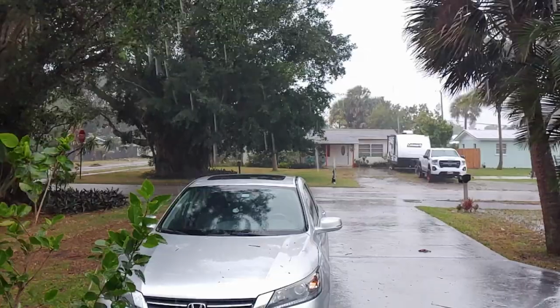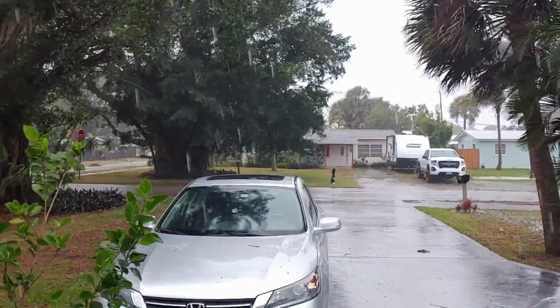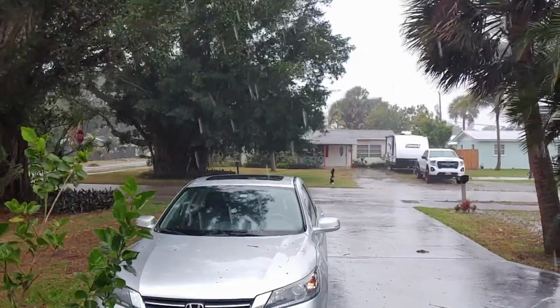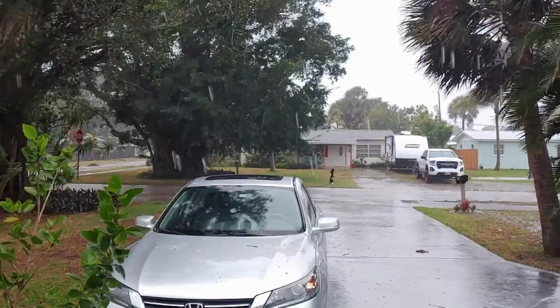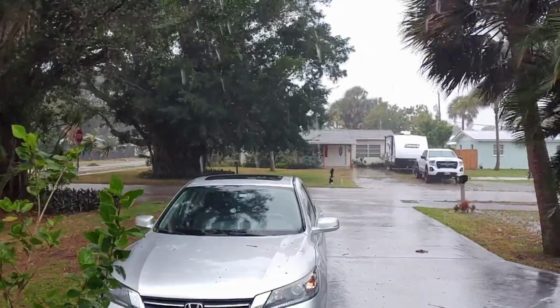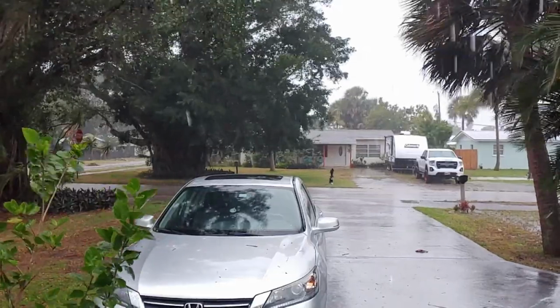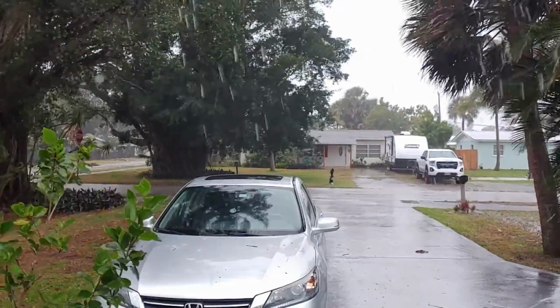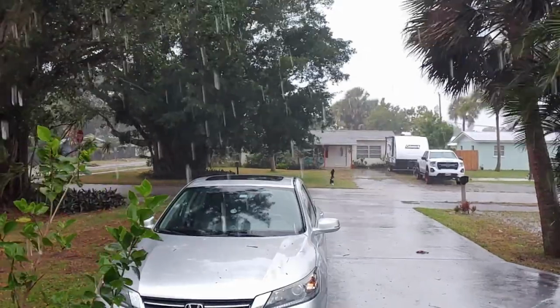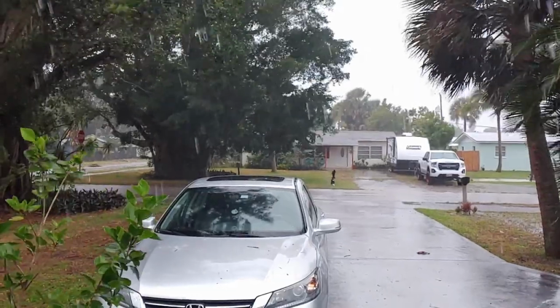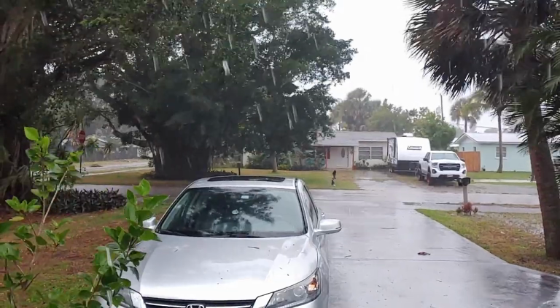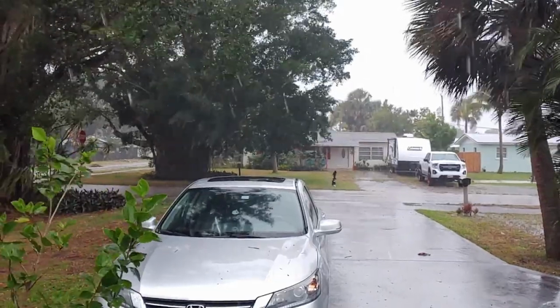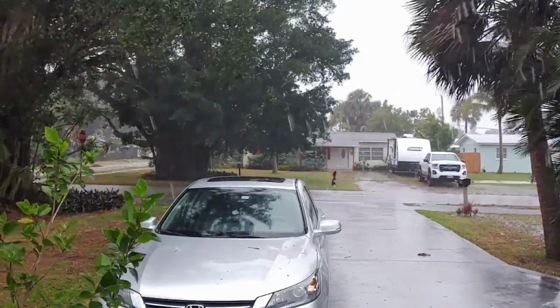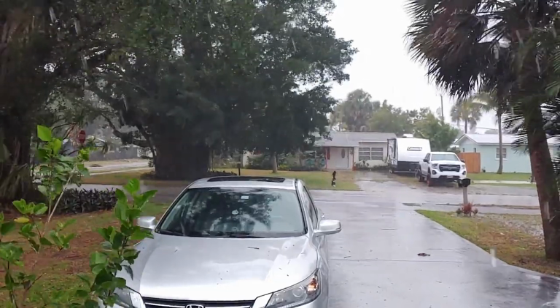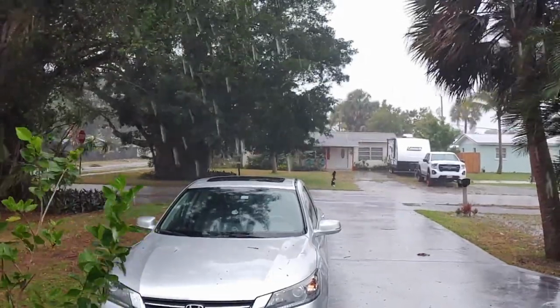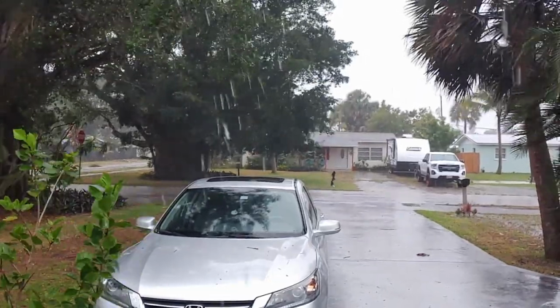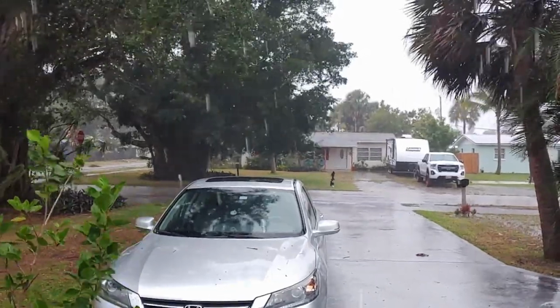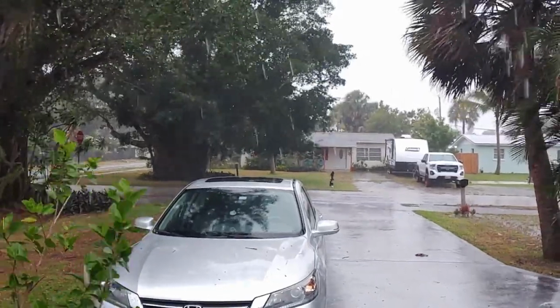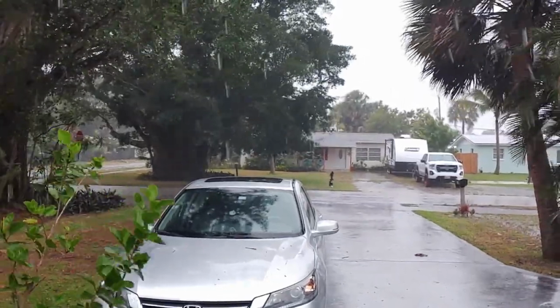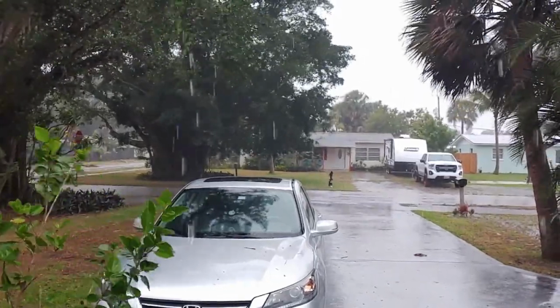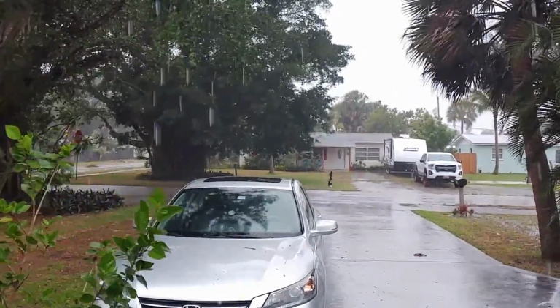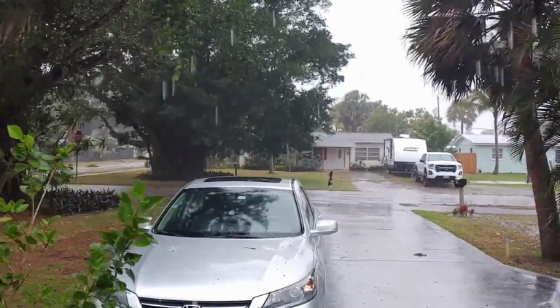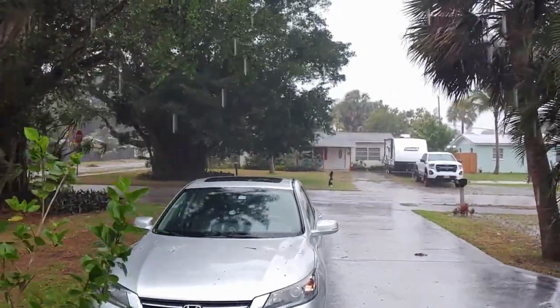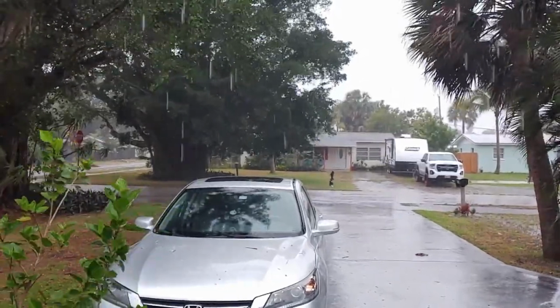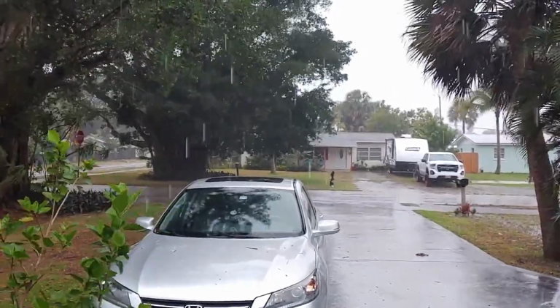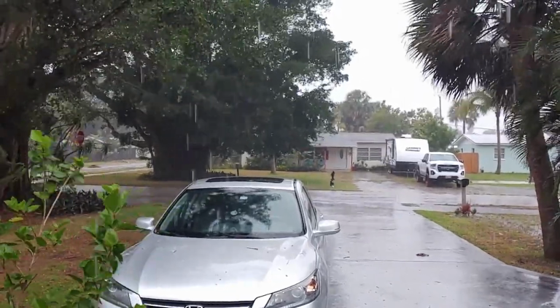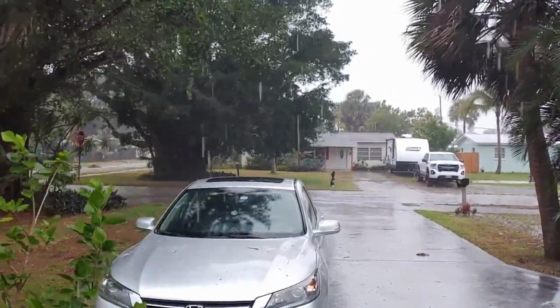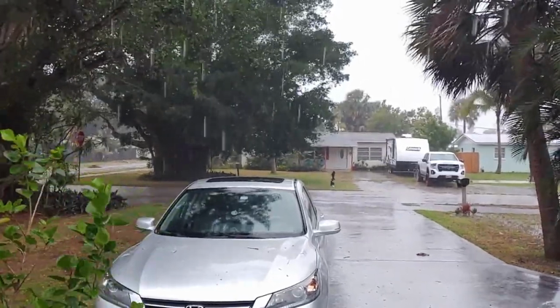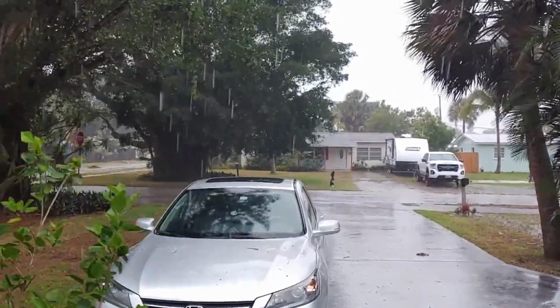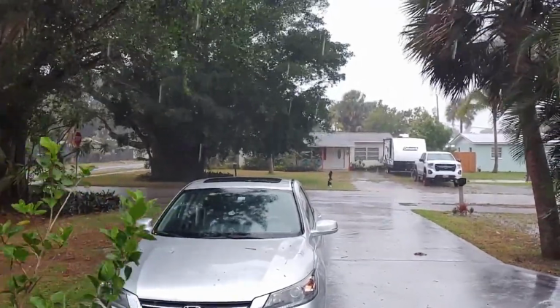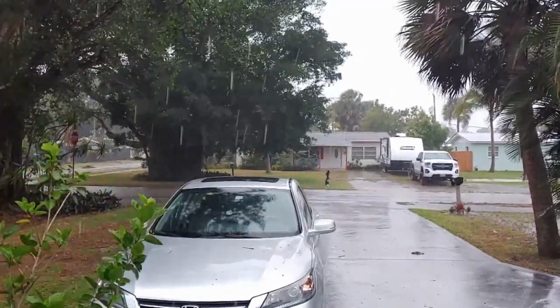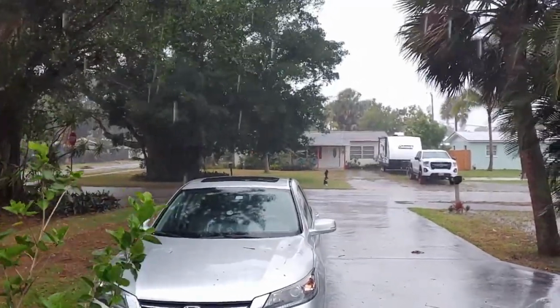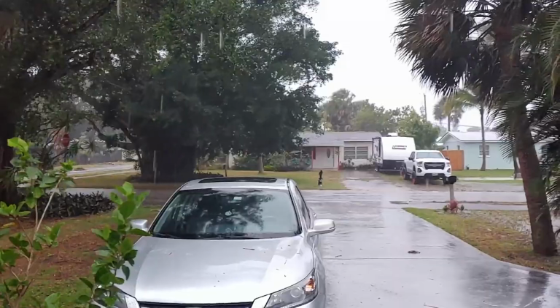Up next, a monsoon ruins my entire weekend. Thanks for joining, guys. See you soon.